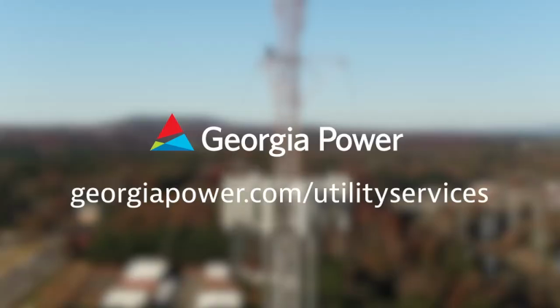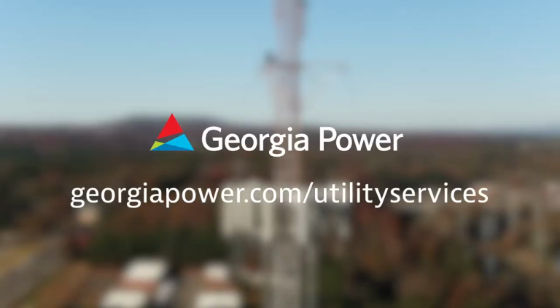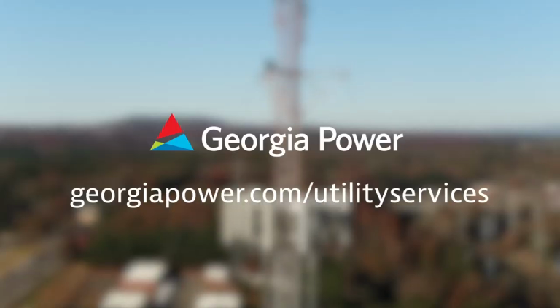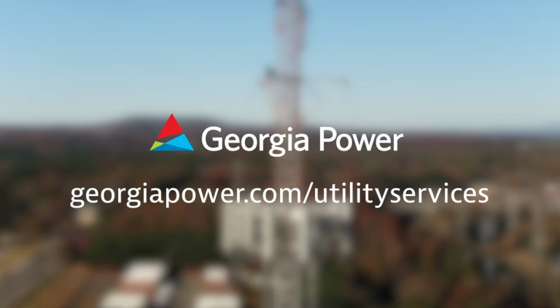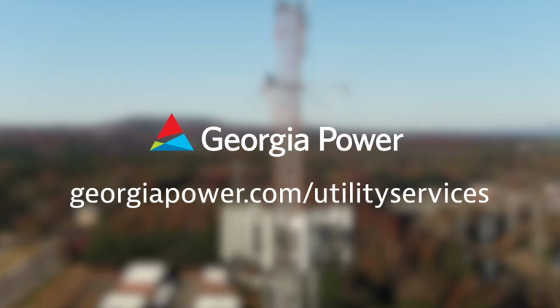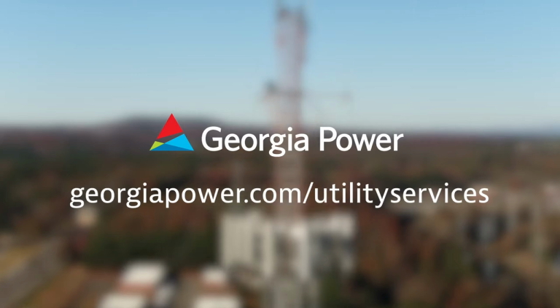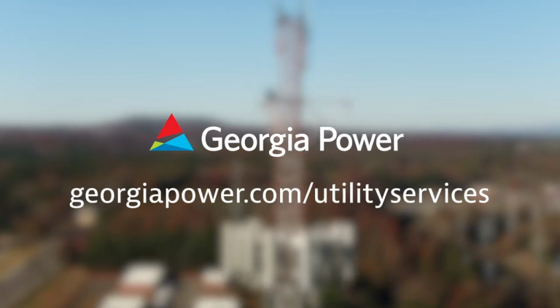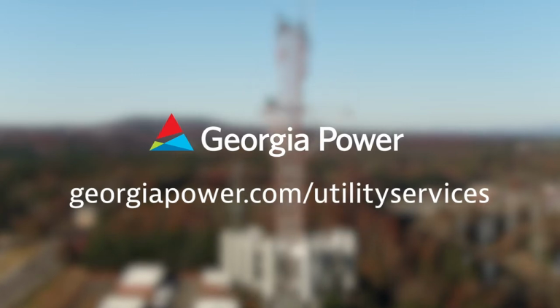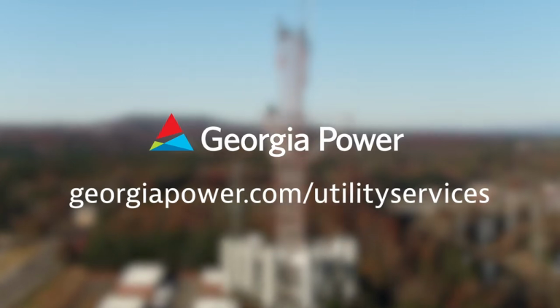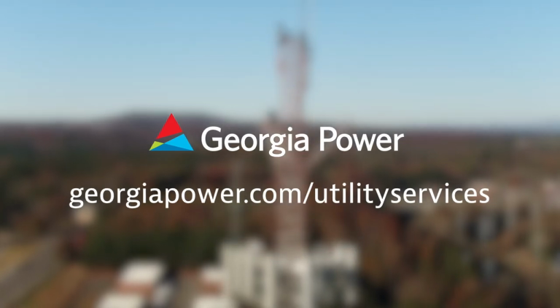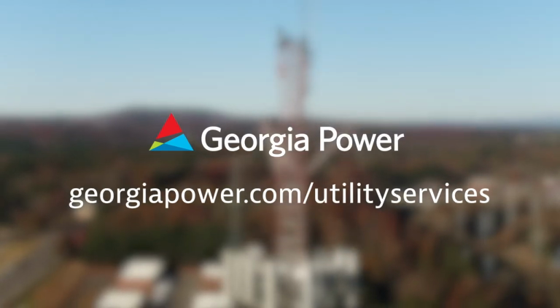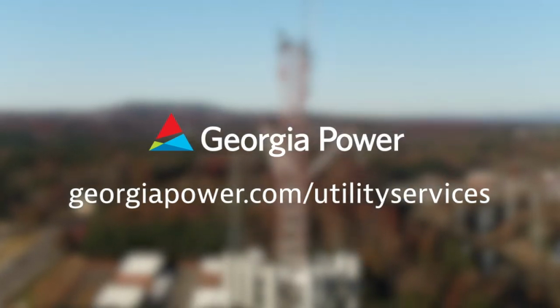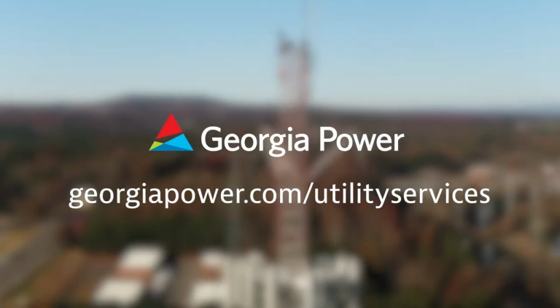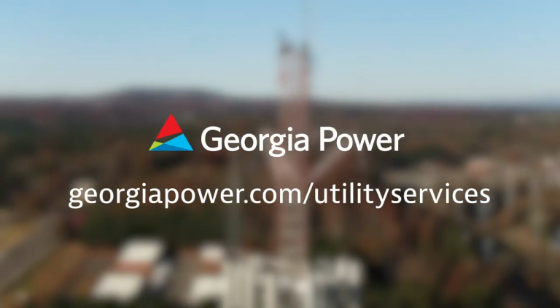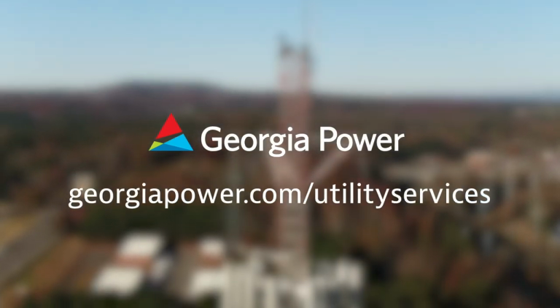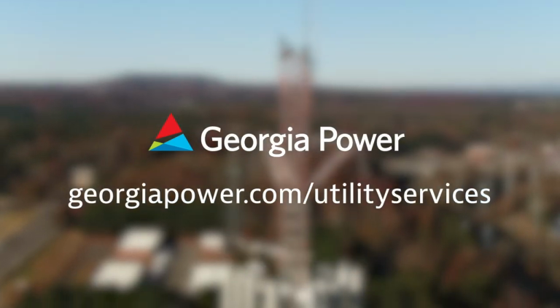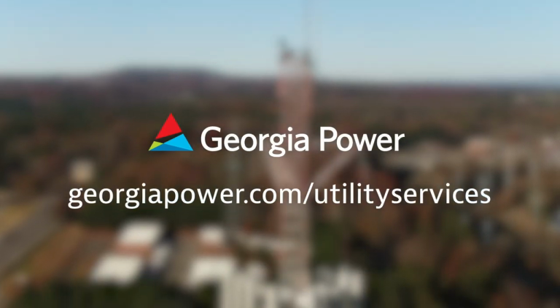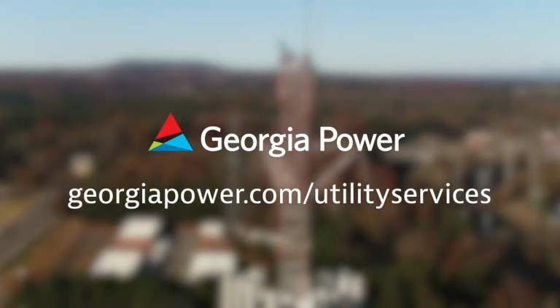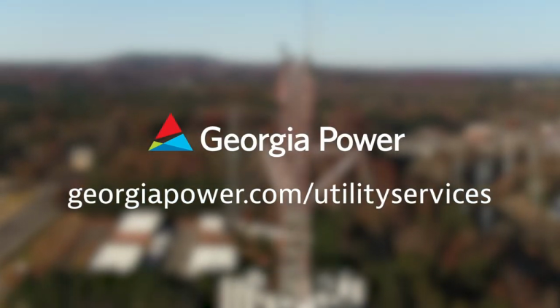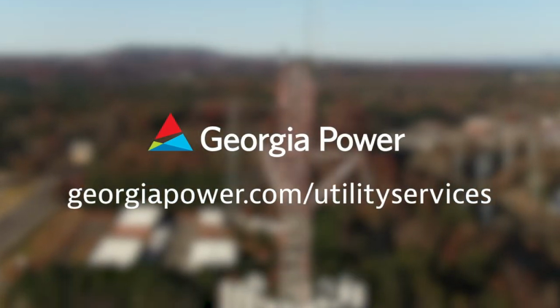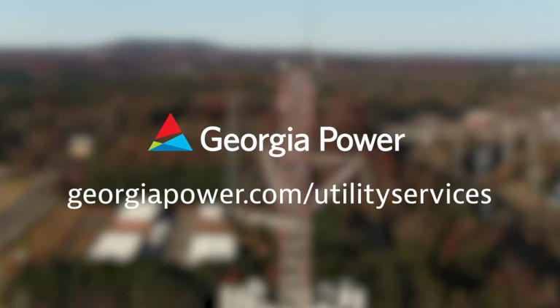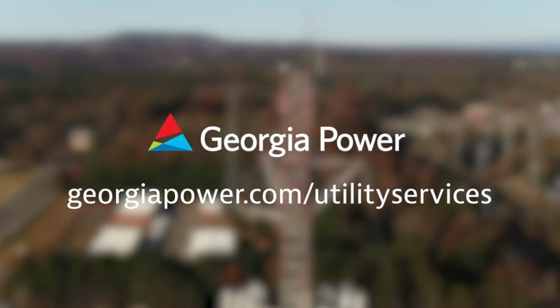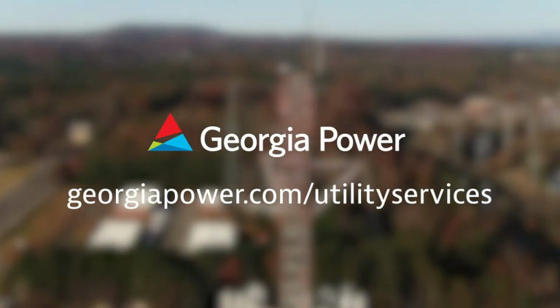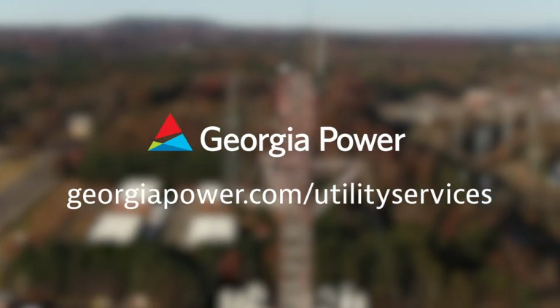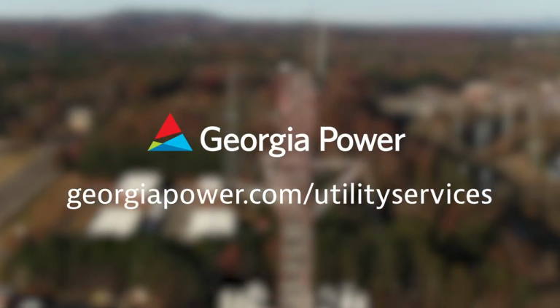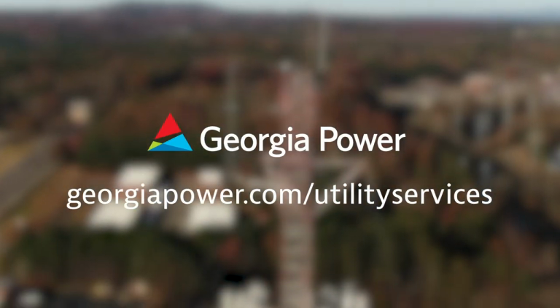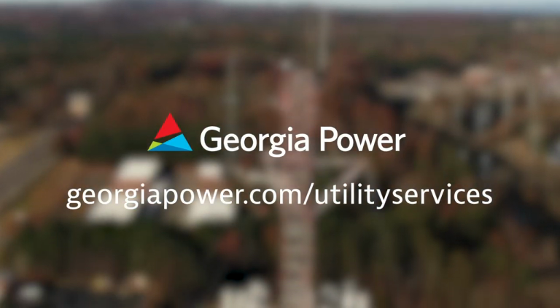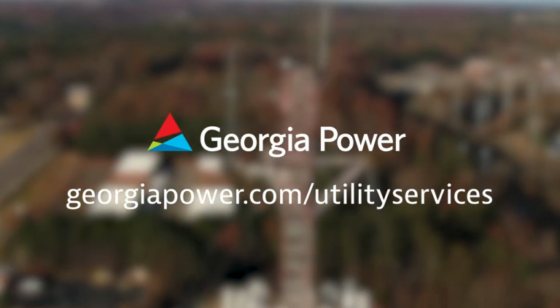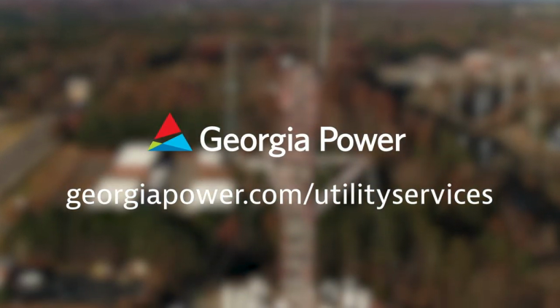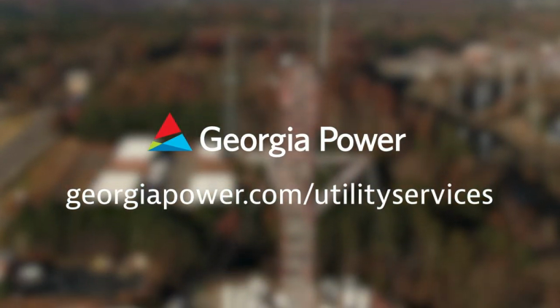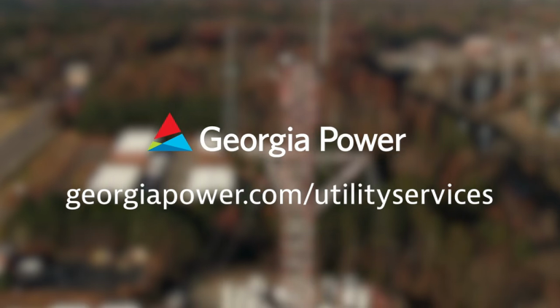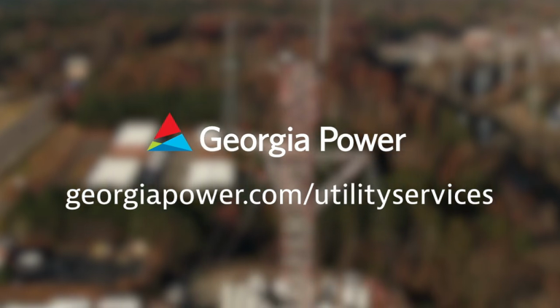Visit georgiapower.com/utility-services and select telecom co-location to learn more.